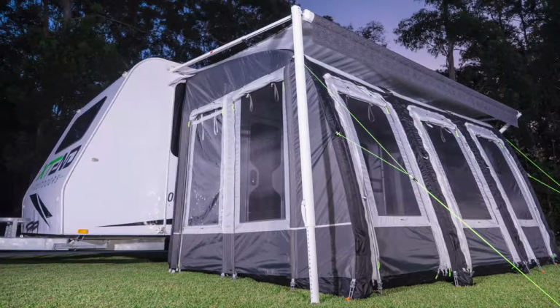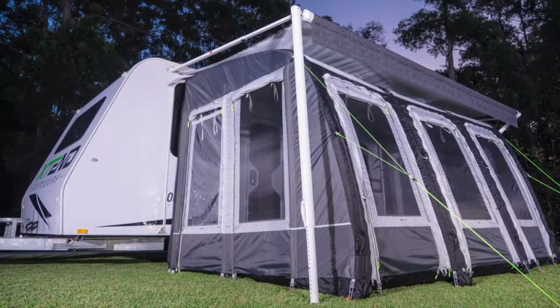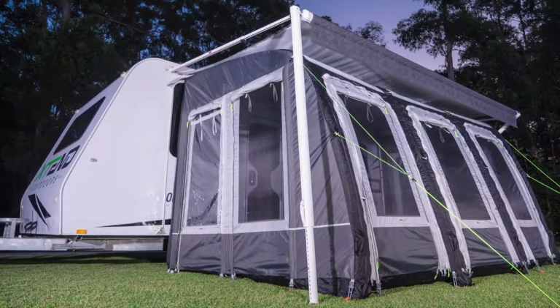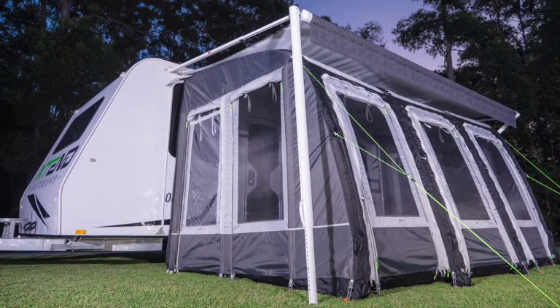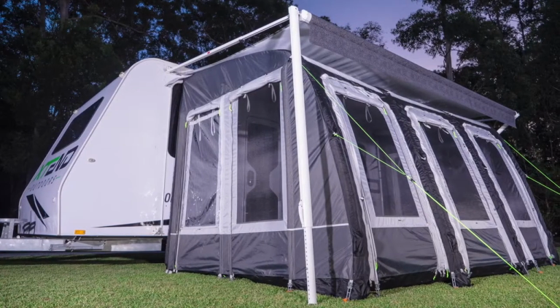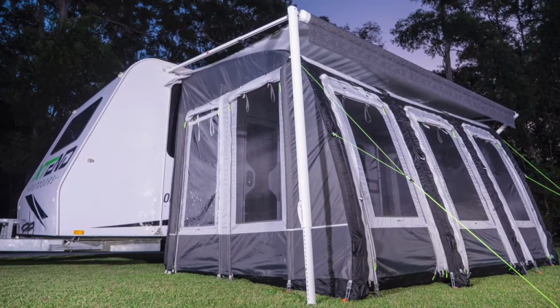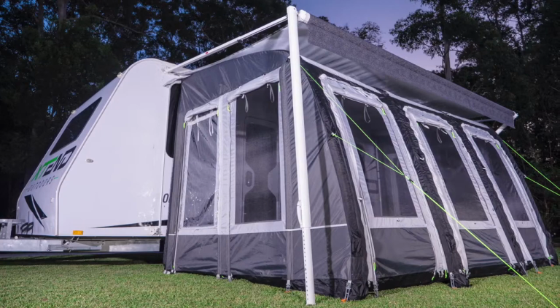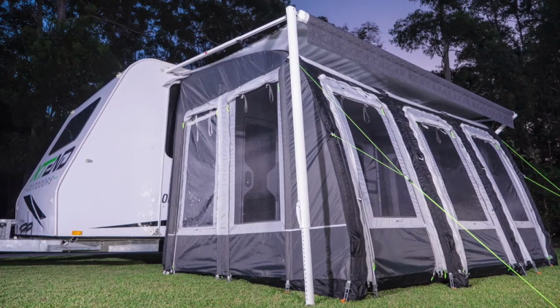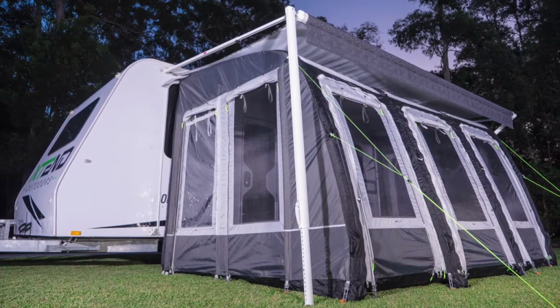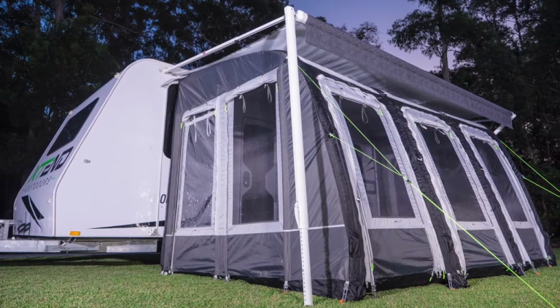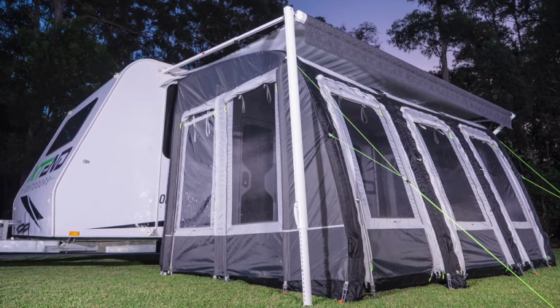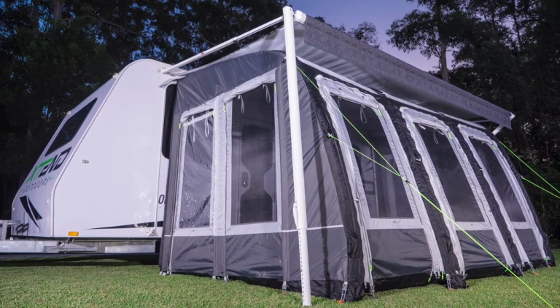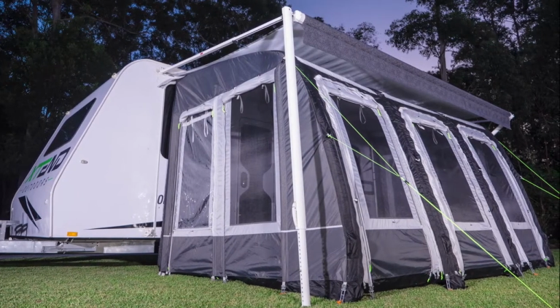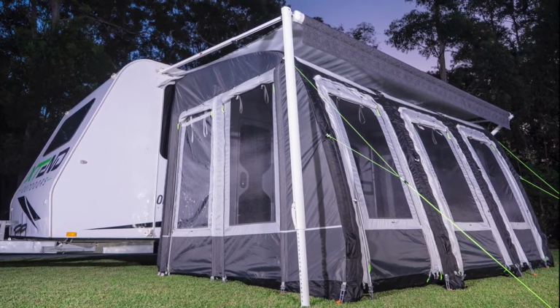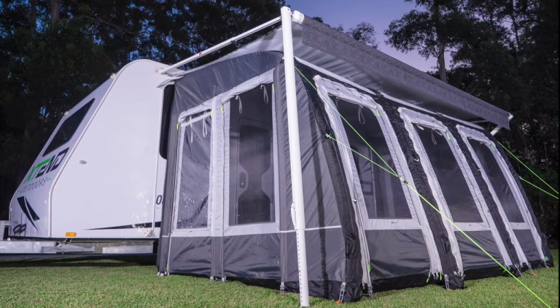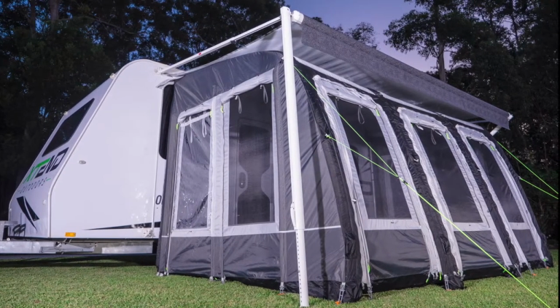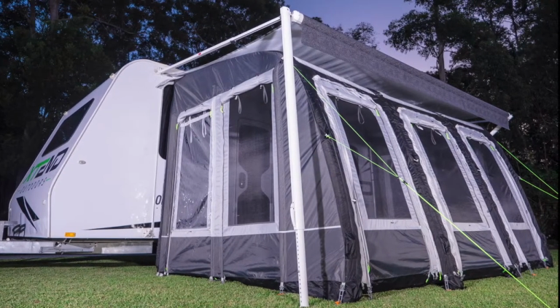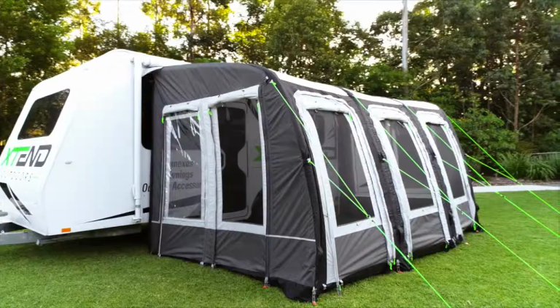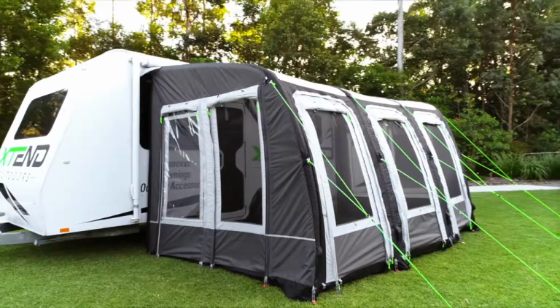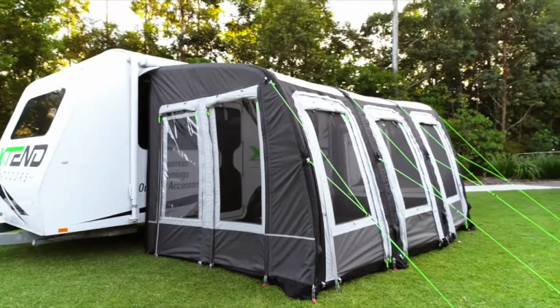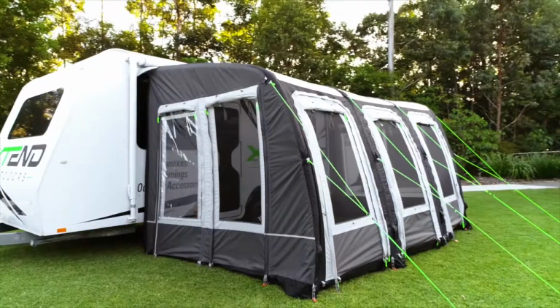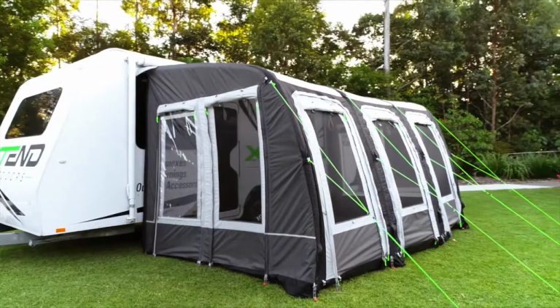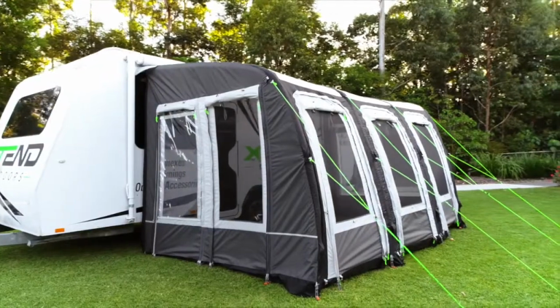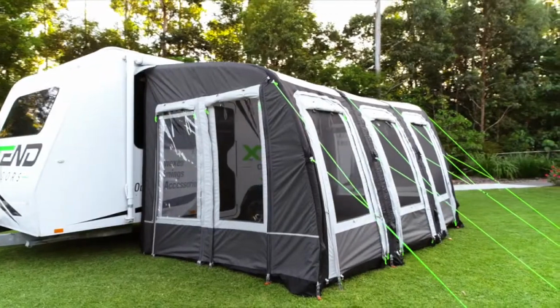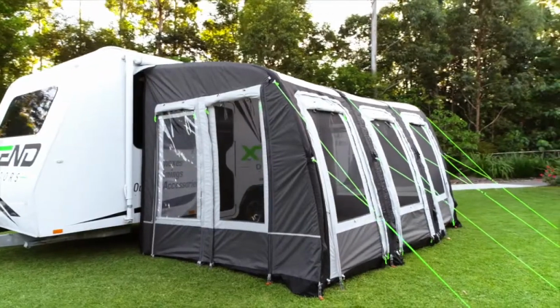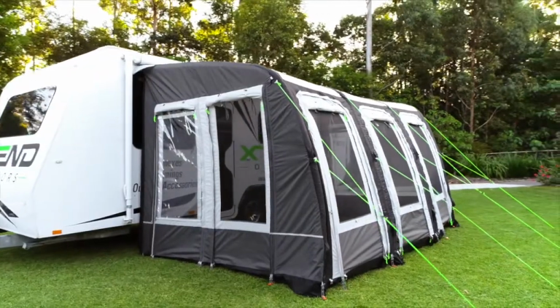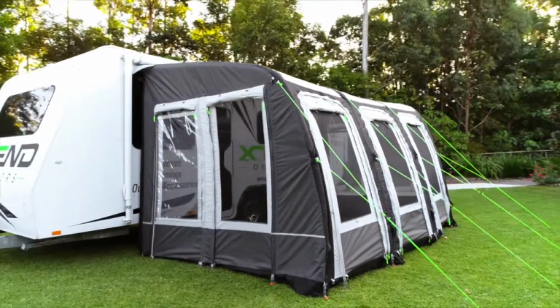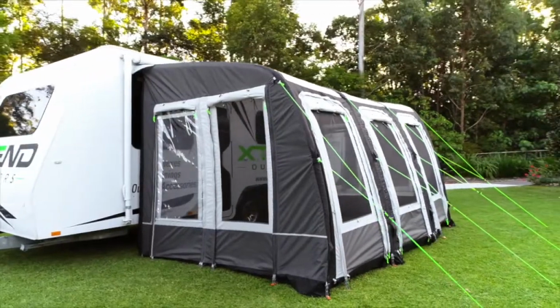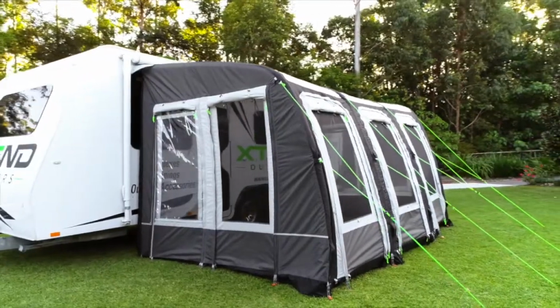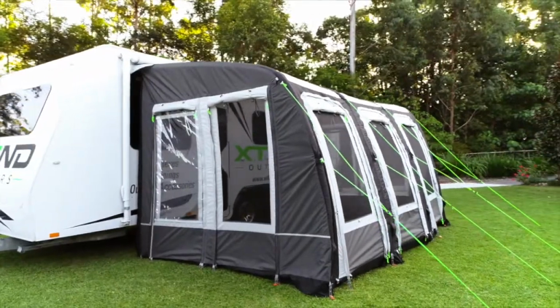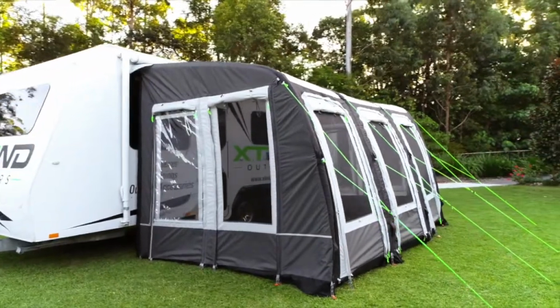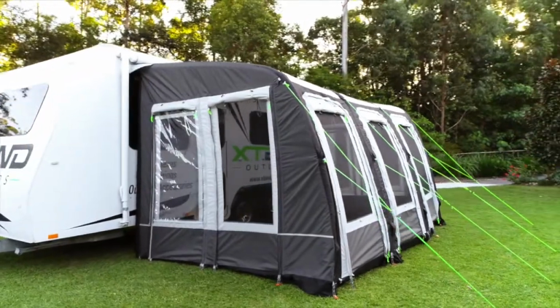Ladder straps all around ensure your annex is also taut when pegging it to the ground. All of these features make our Extend Inflatable Room an innovative and easy to set up addition to your RV.